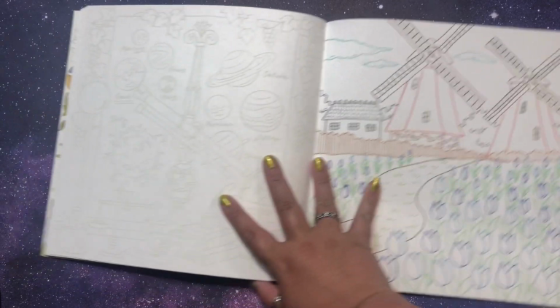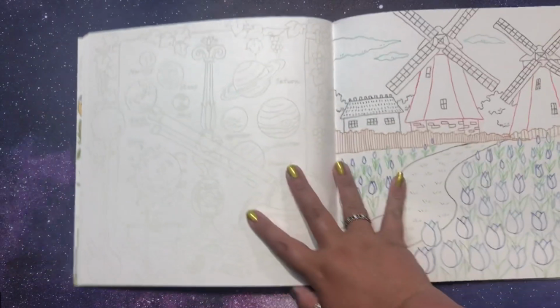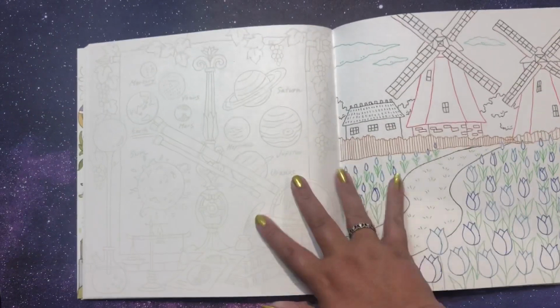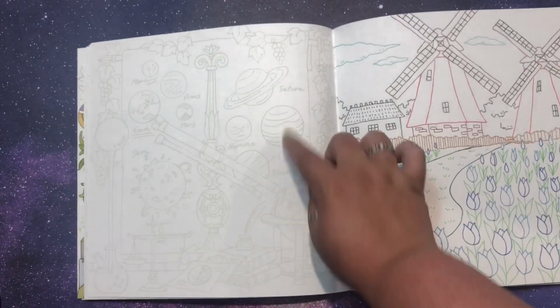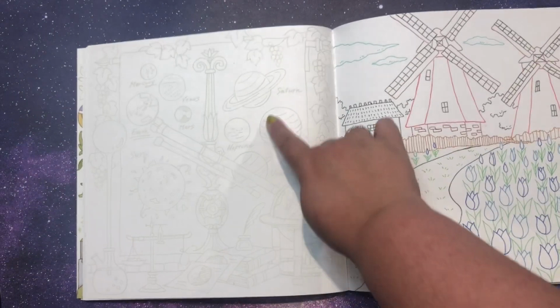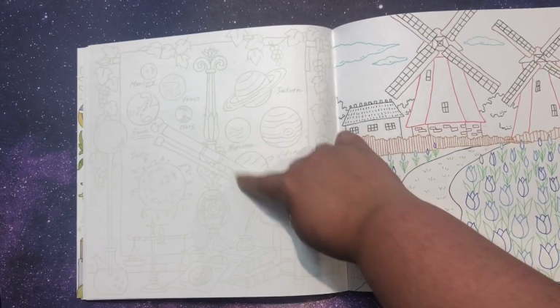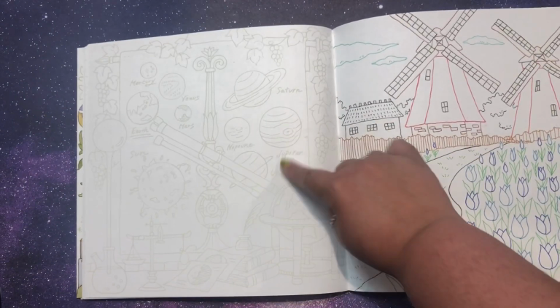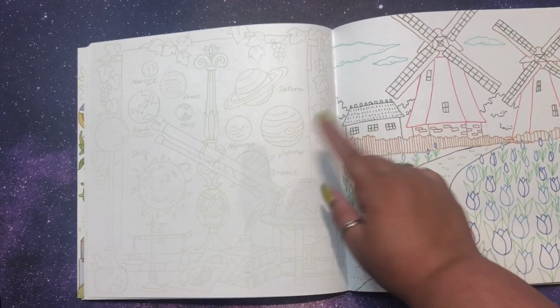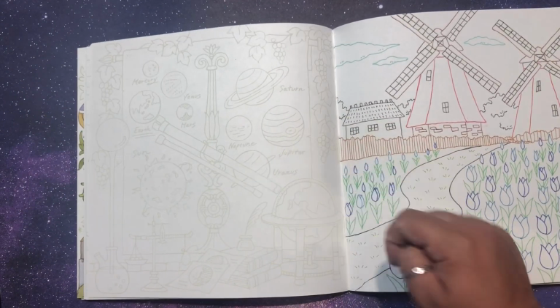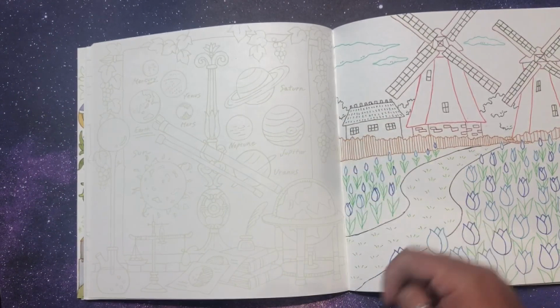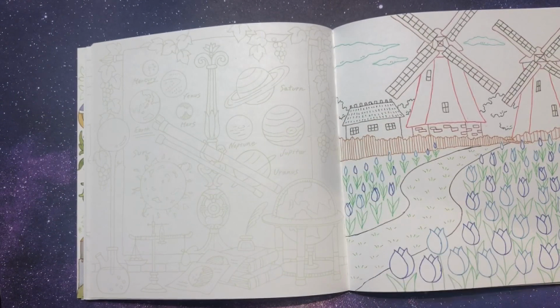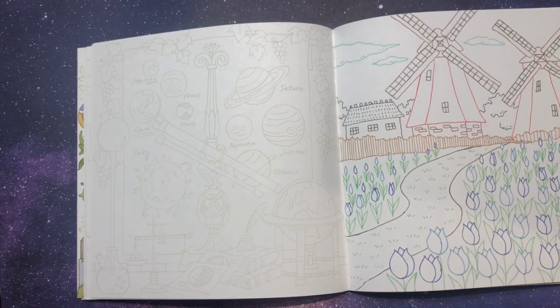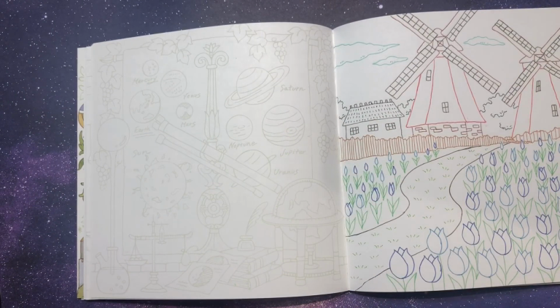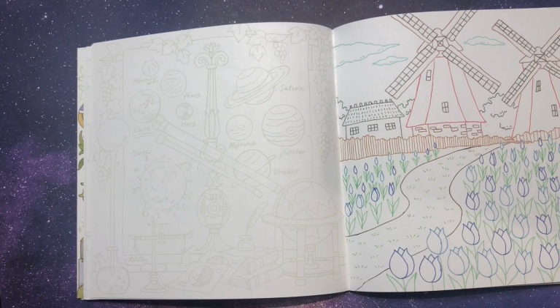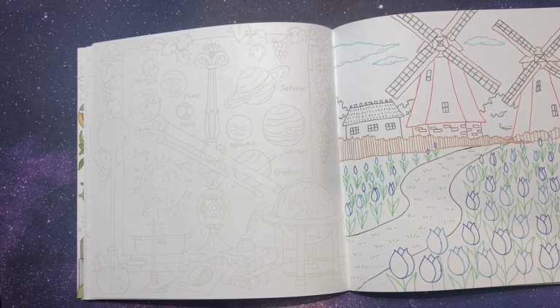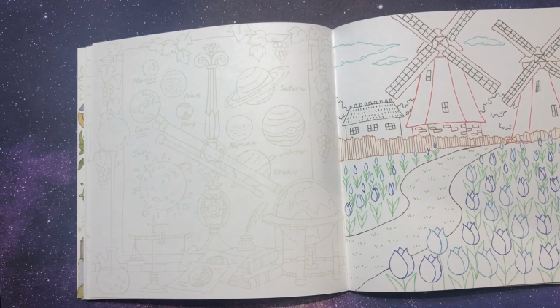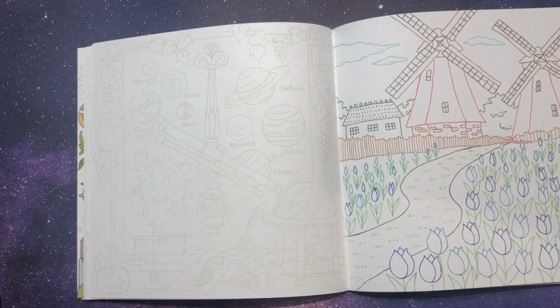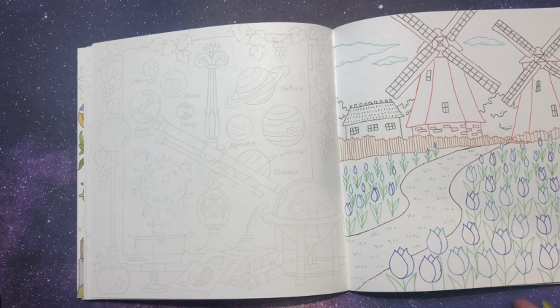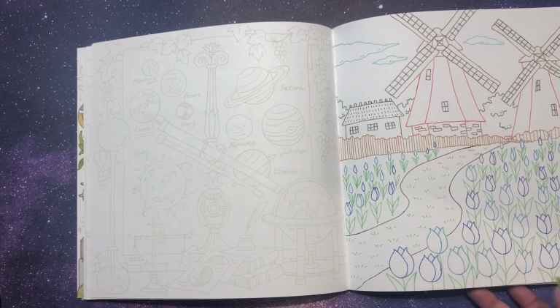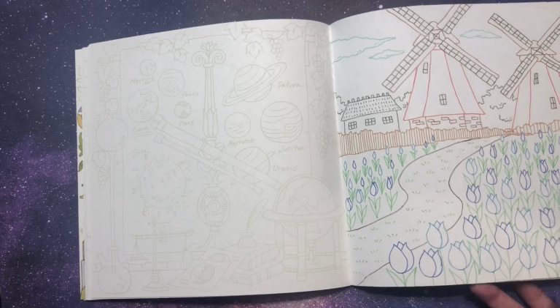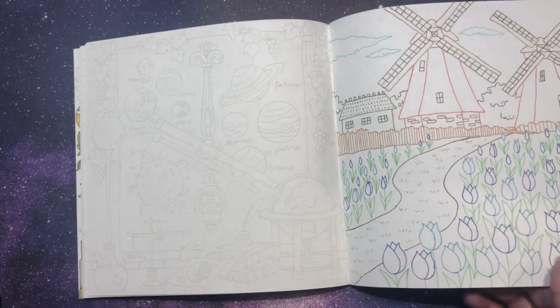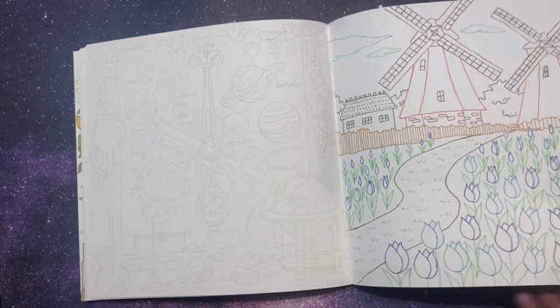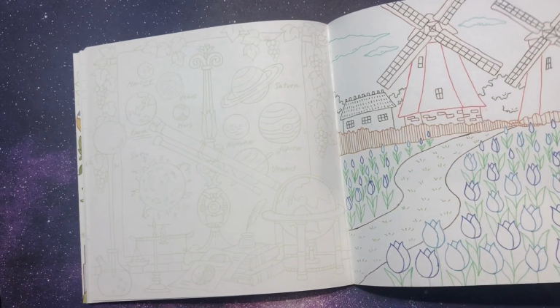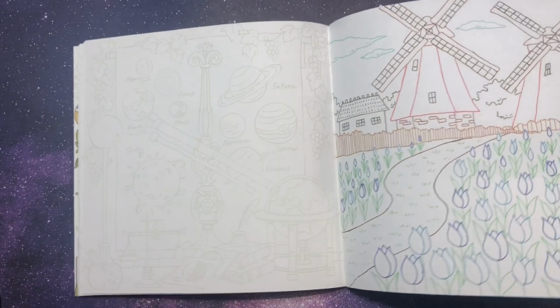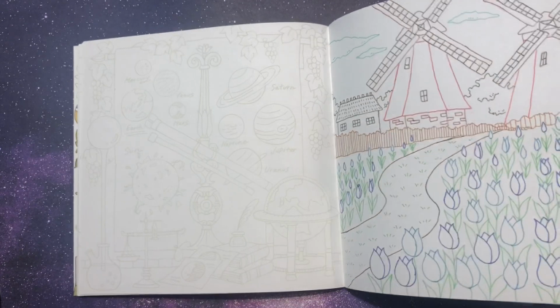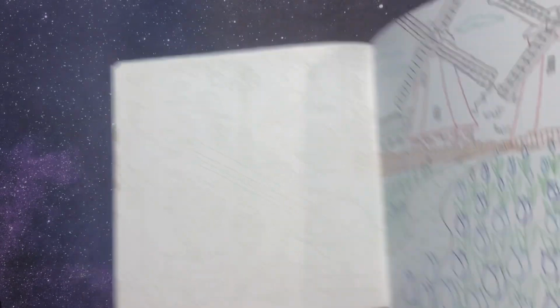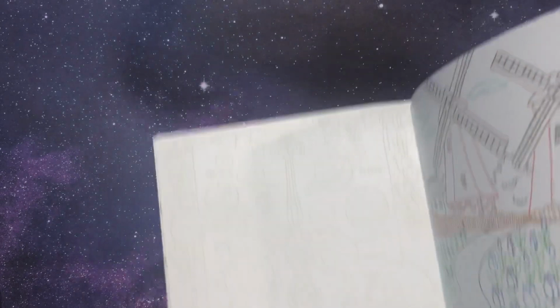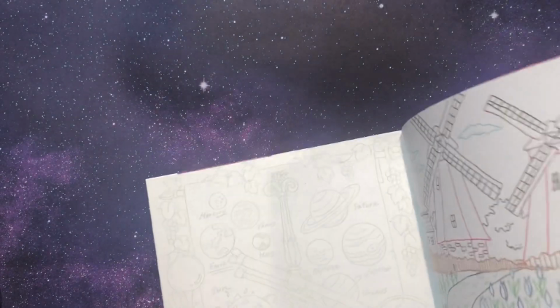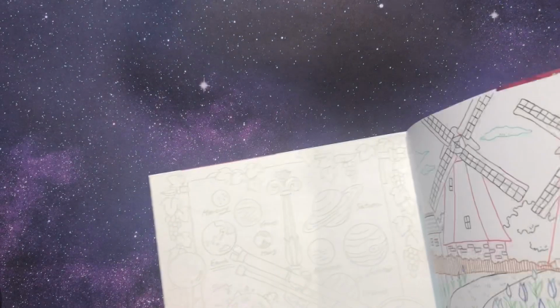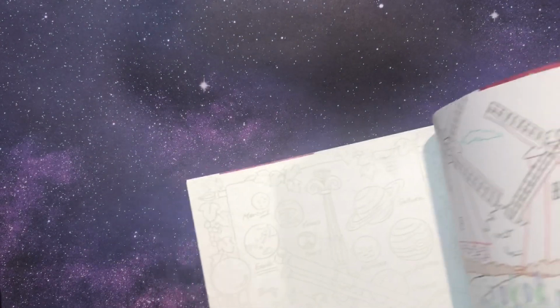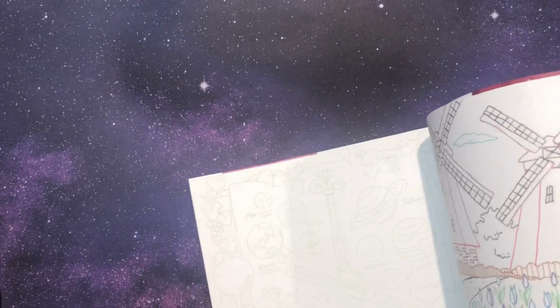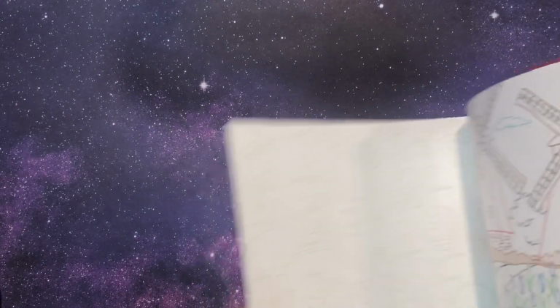This section is all like the planets, so I can do those in all fun colors. You might see more from this book soon.